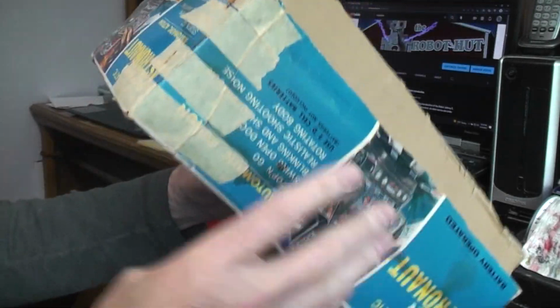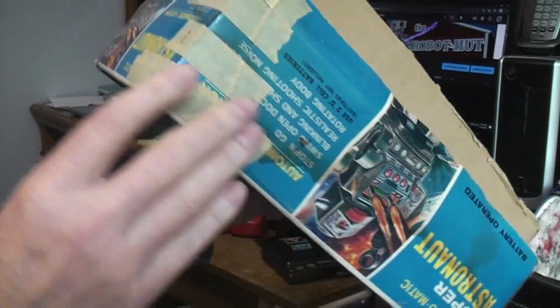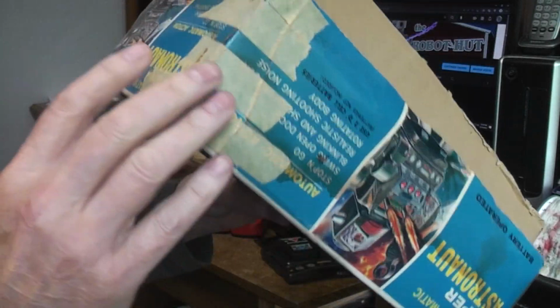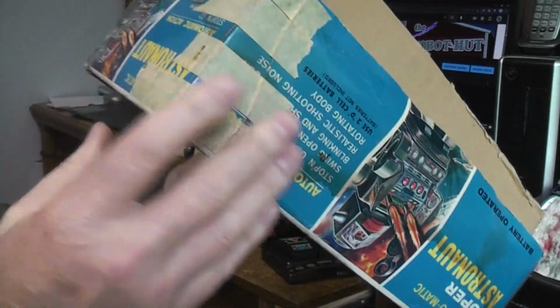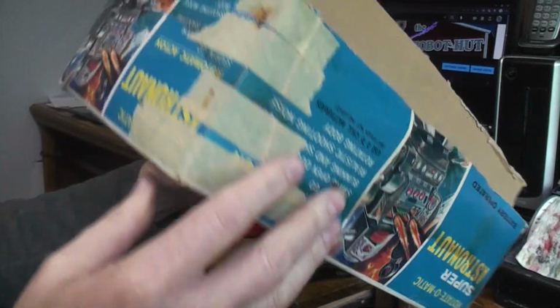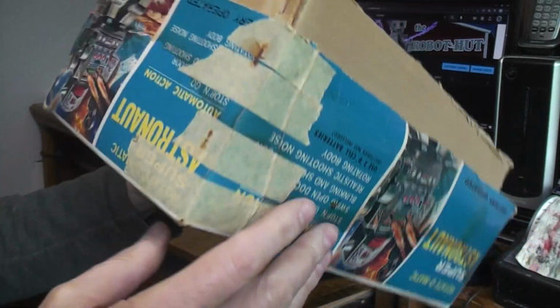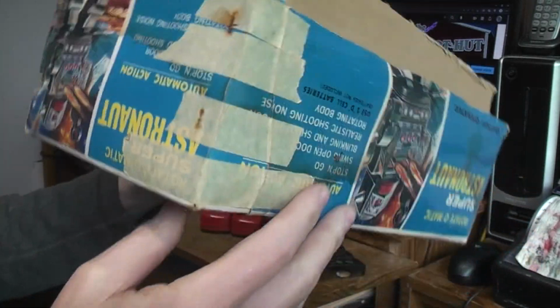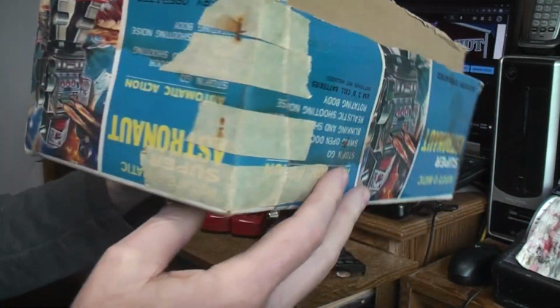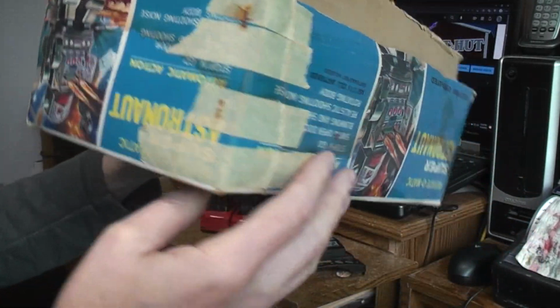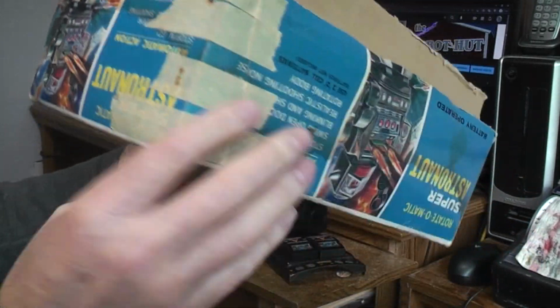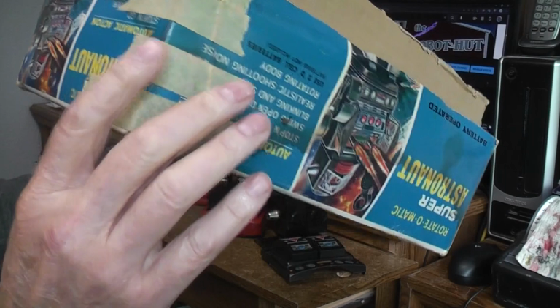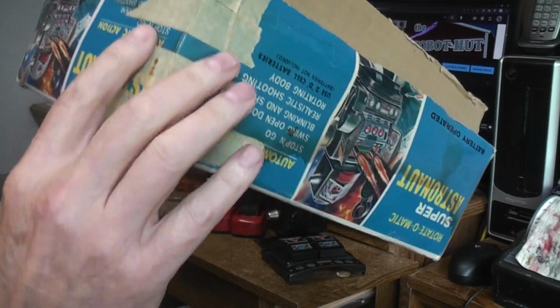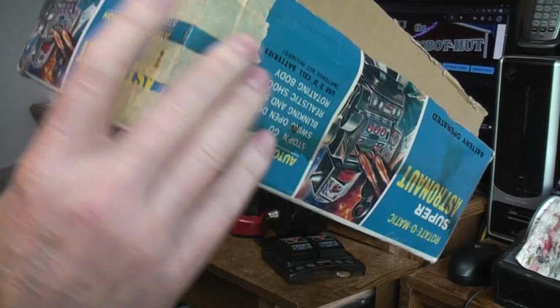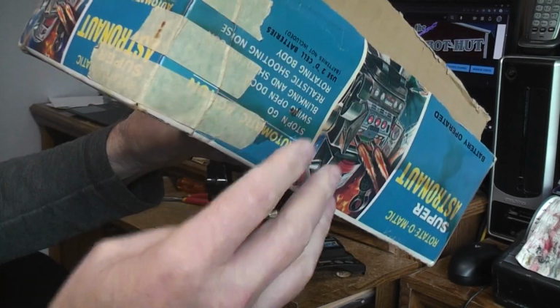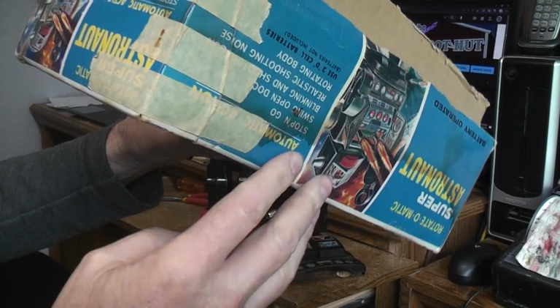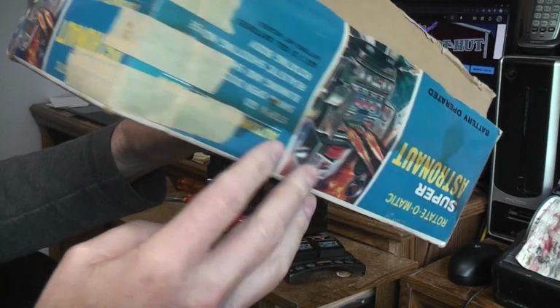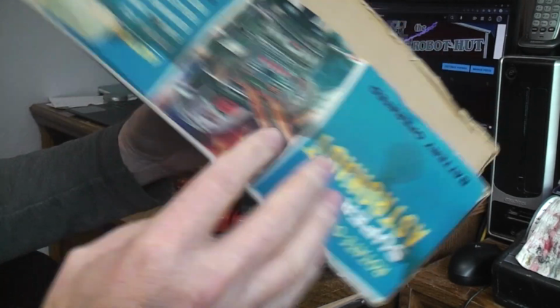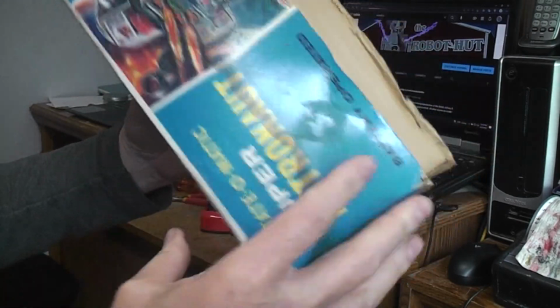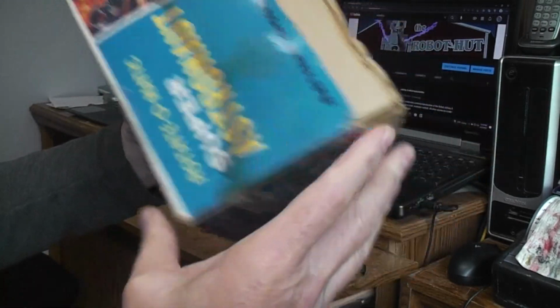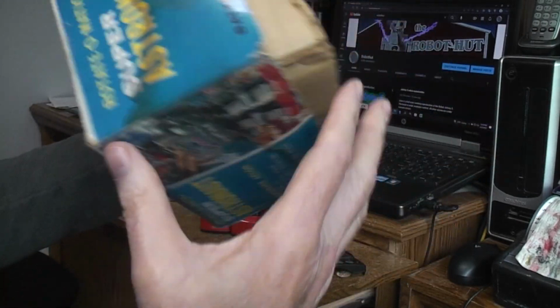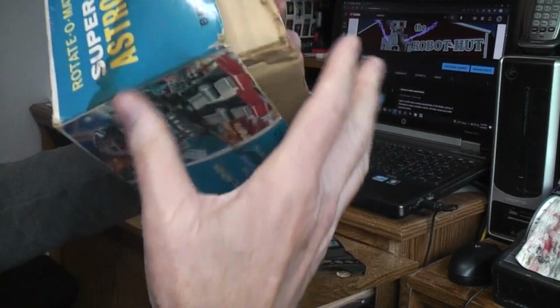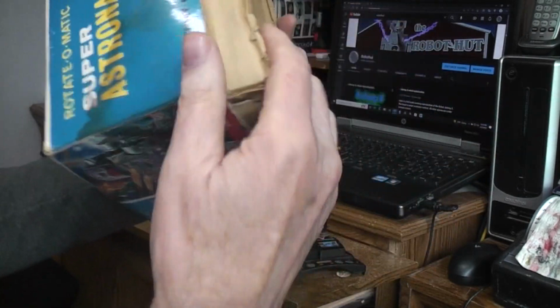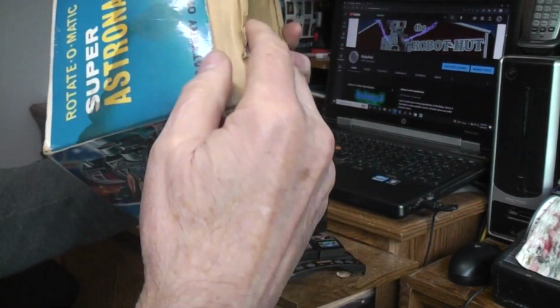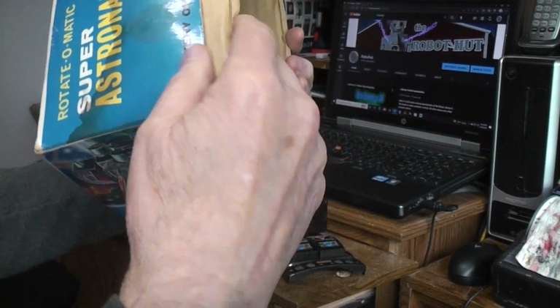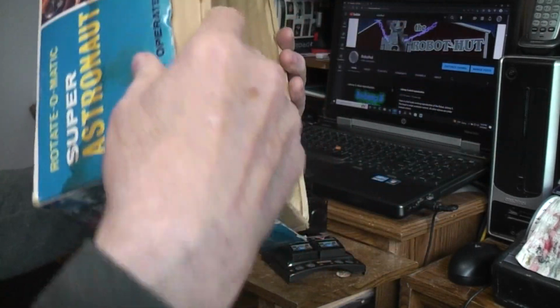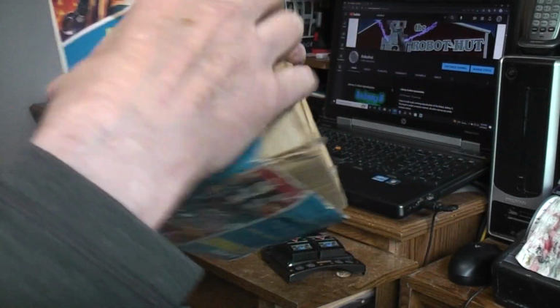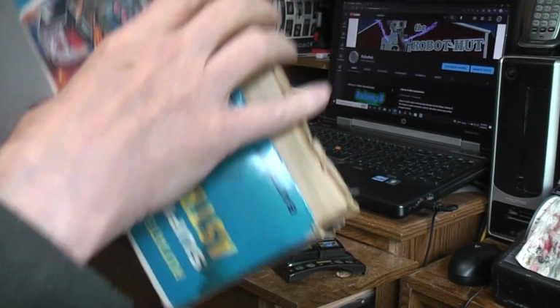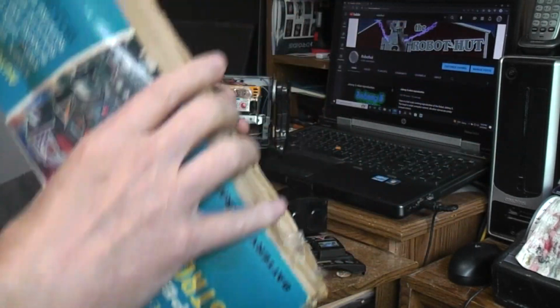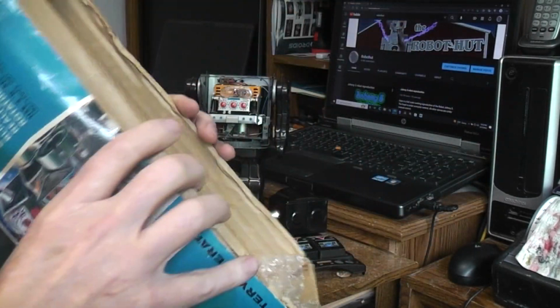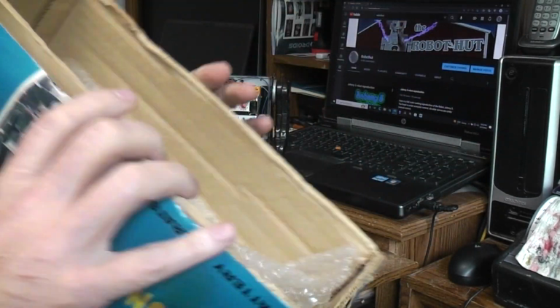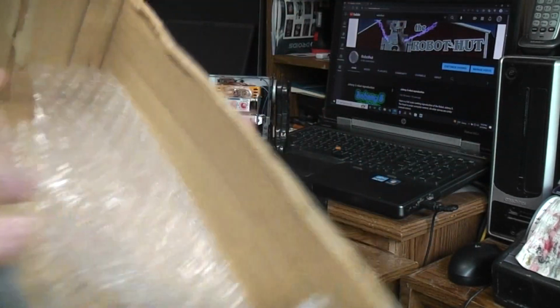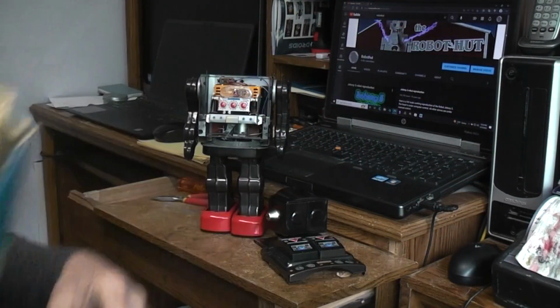A little taped up damage on this side of the box but the rest of the box is in pretty good shape.